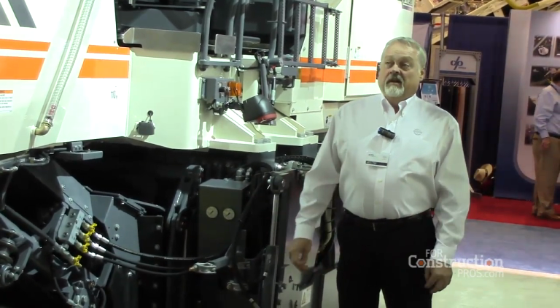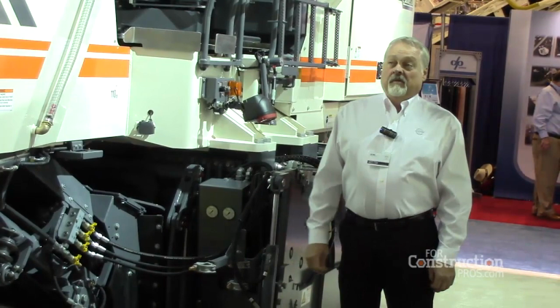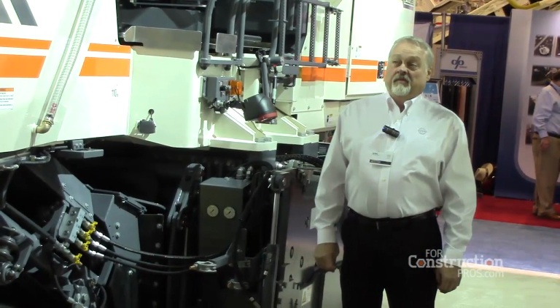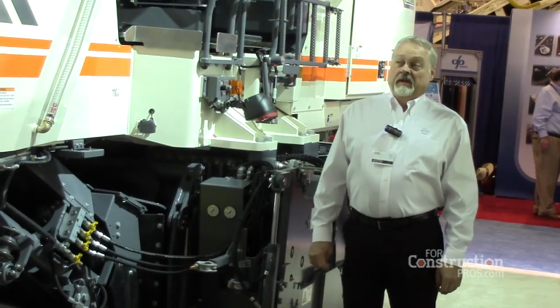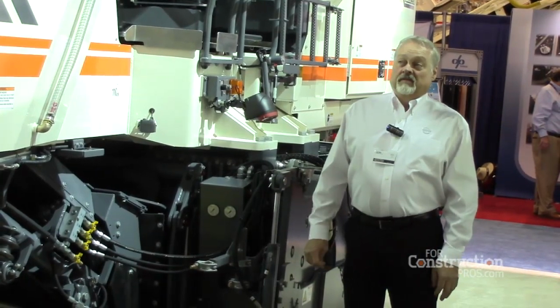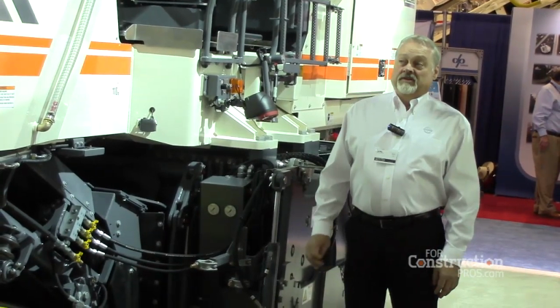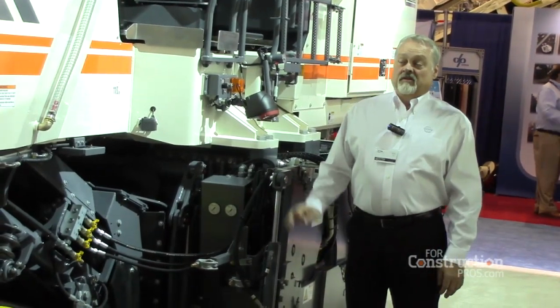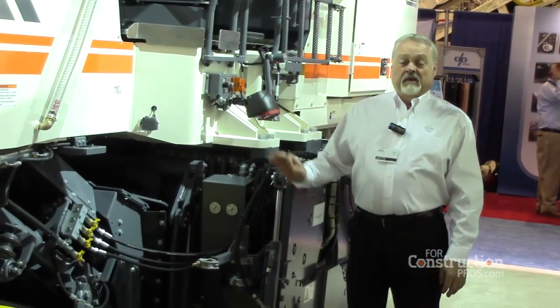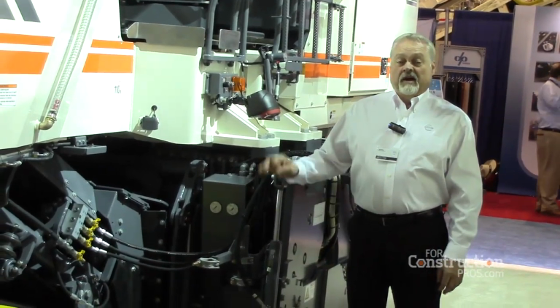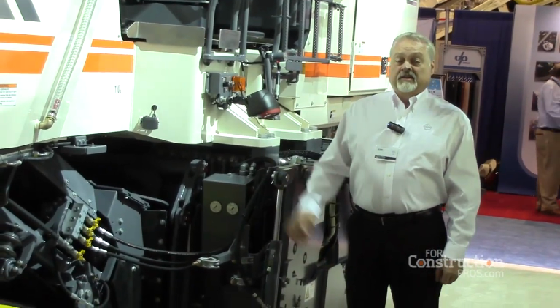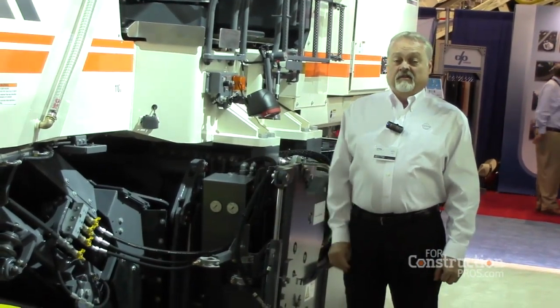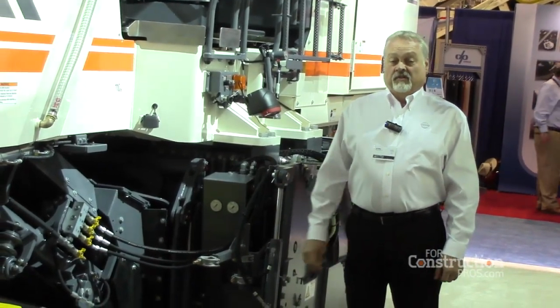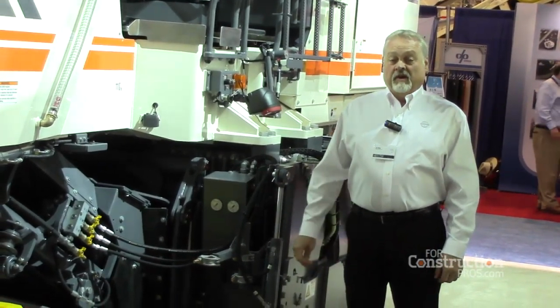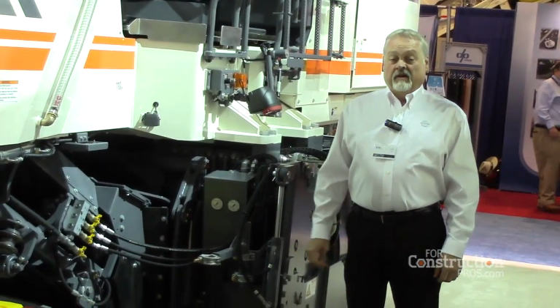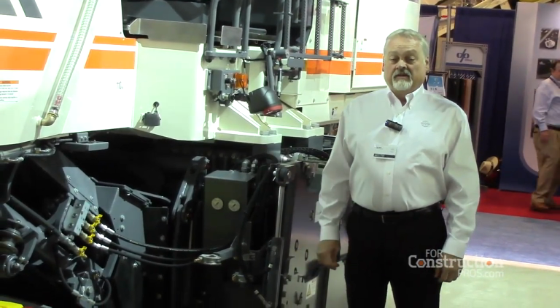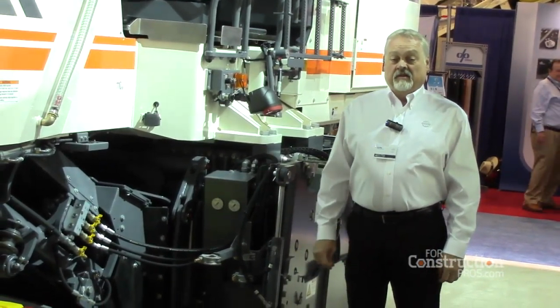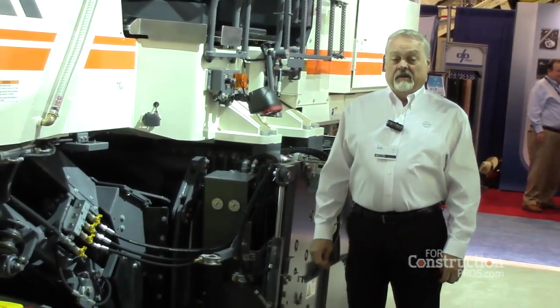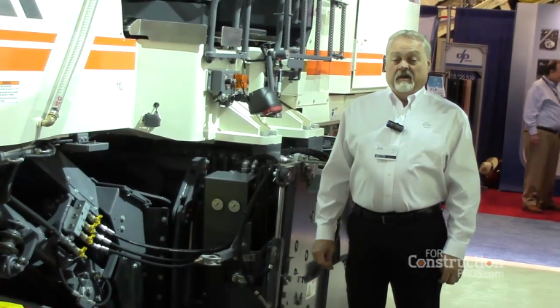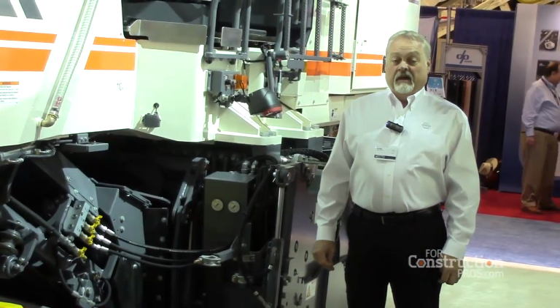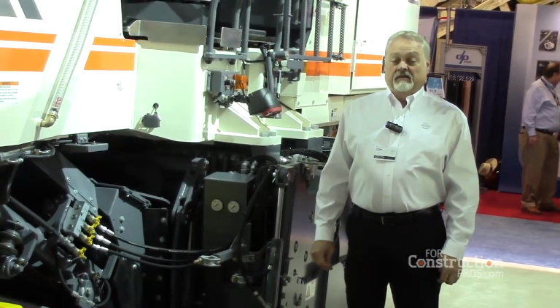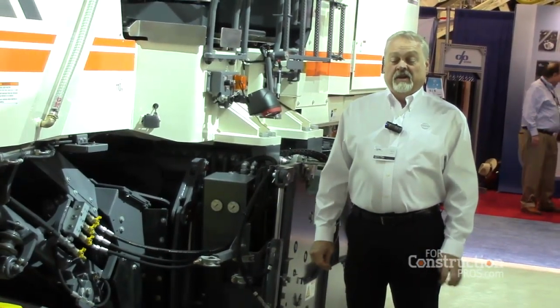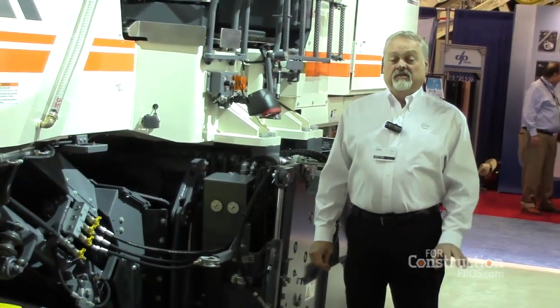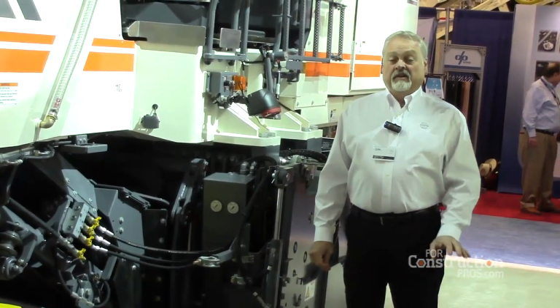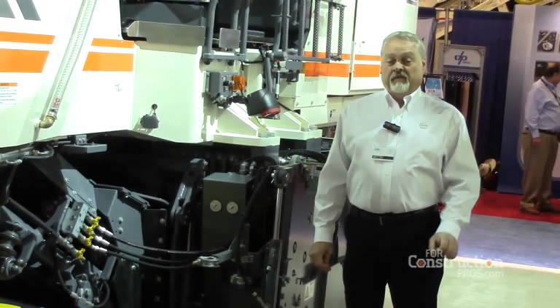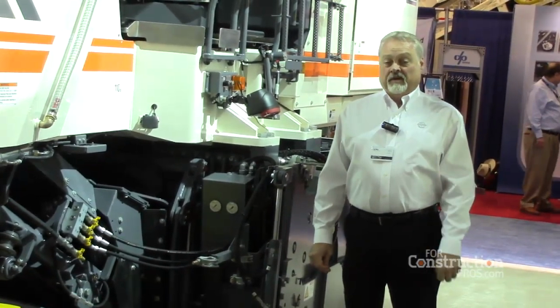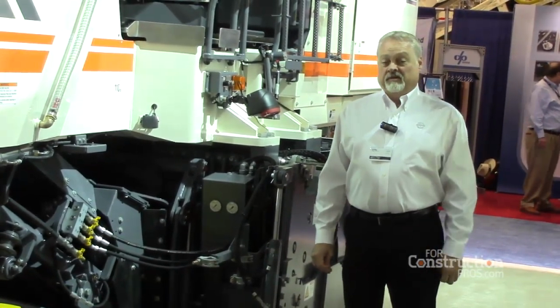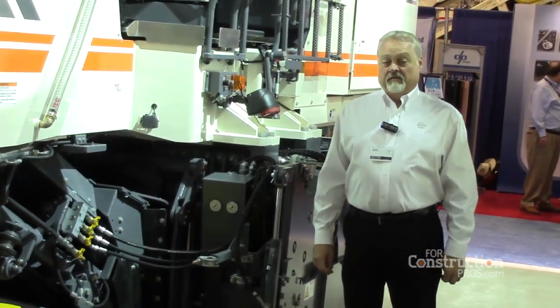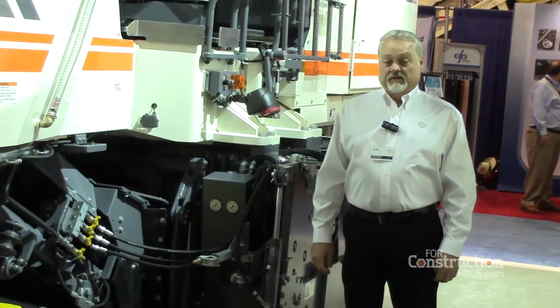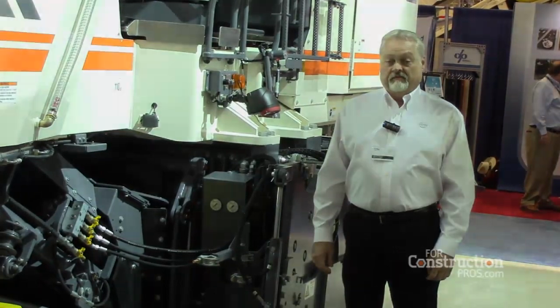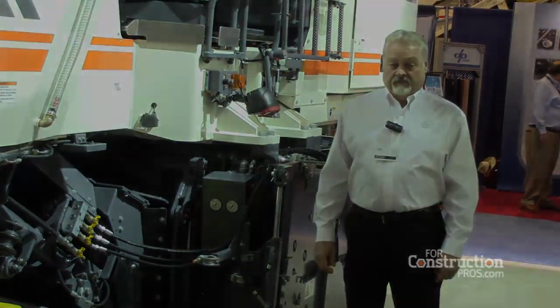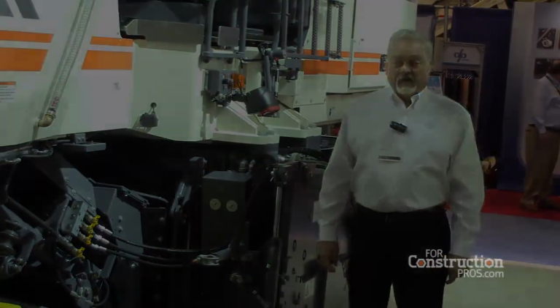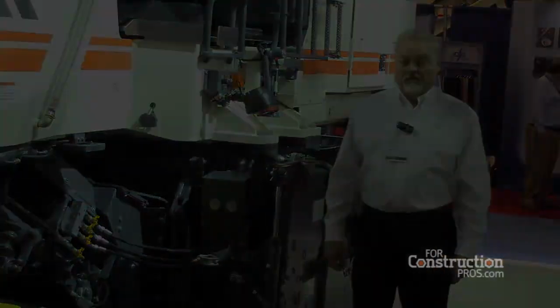We believe this is going to be a high seller in North America, and it's going to be a specialty application type machine. Thank you.